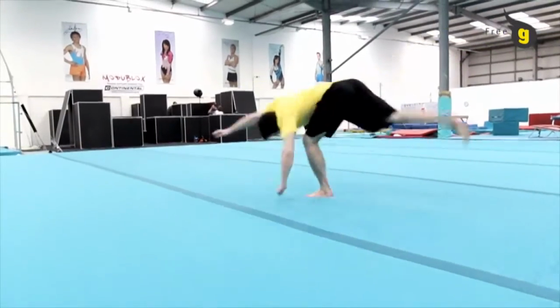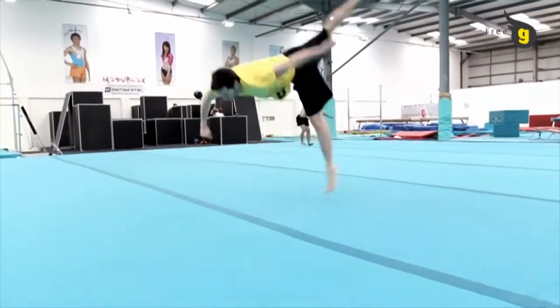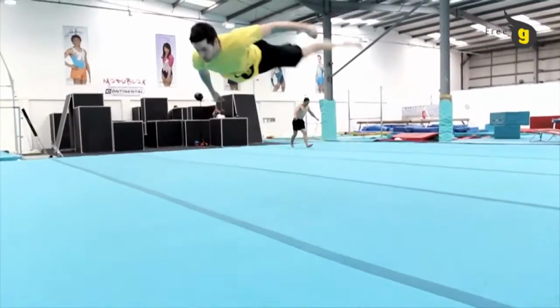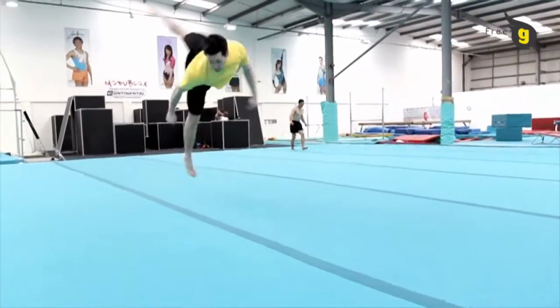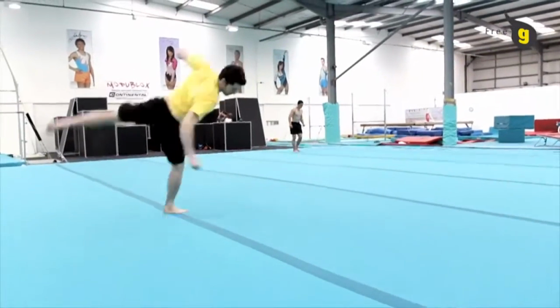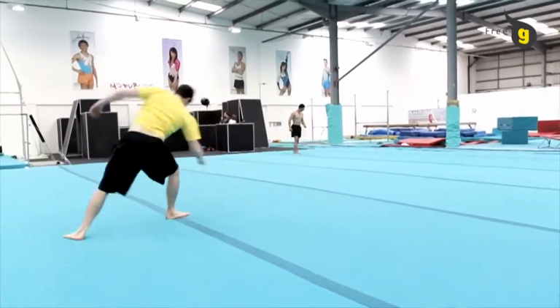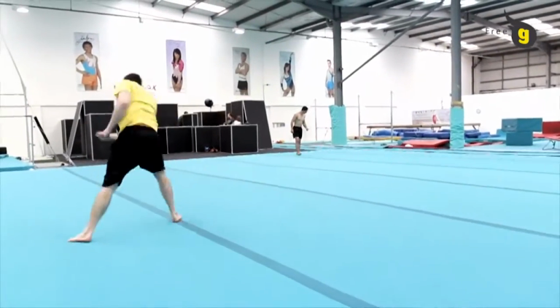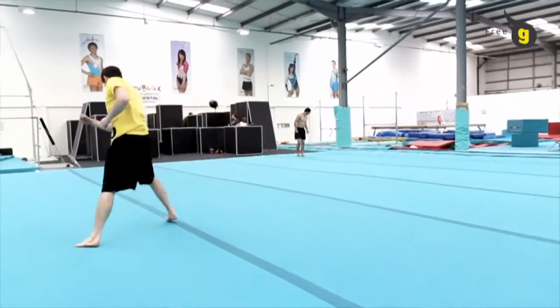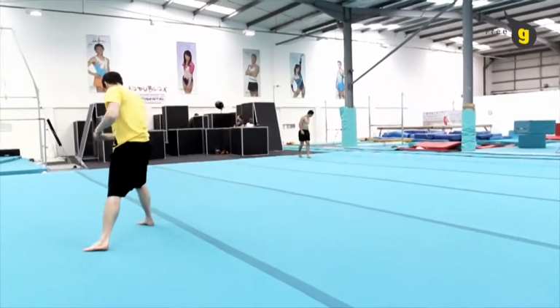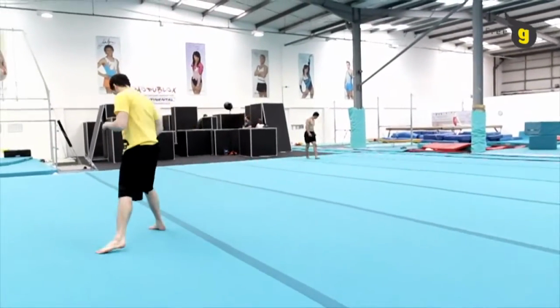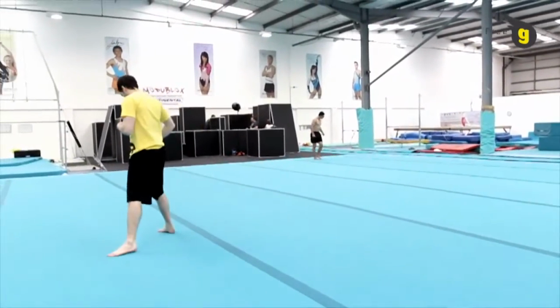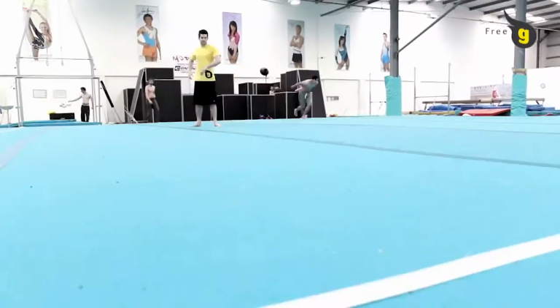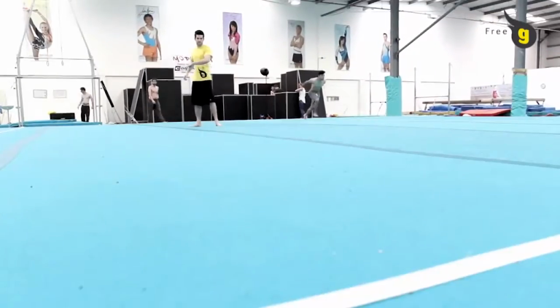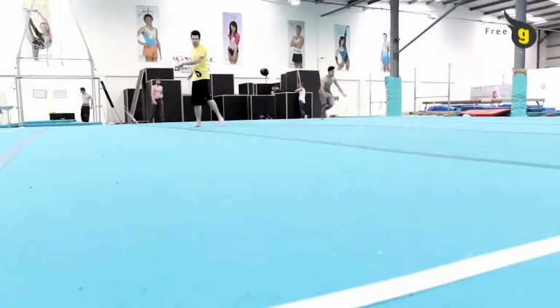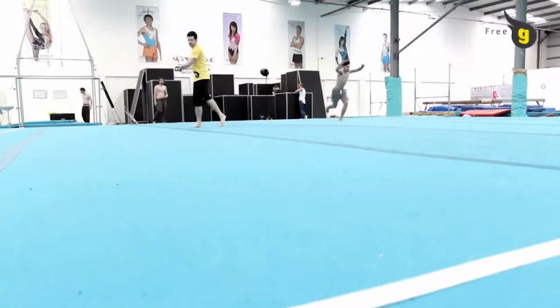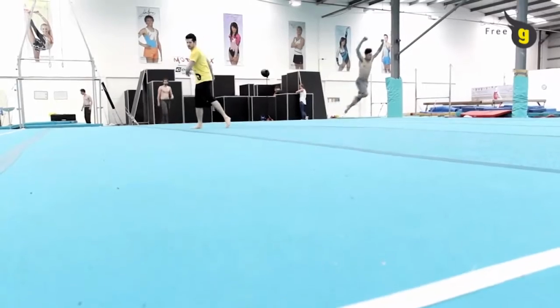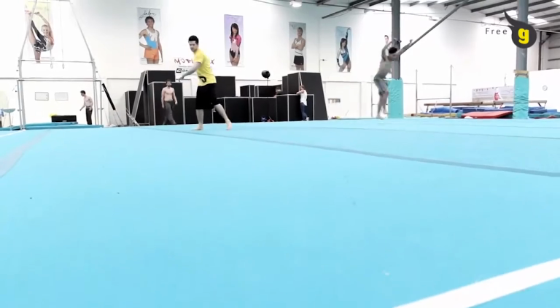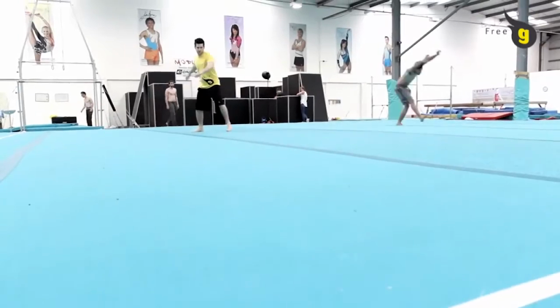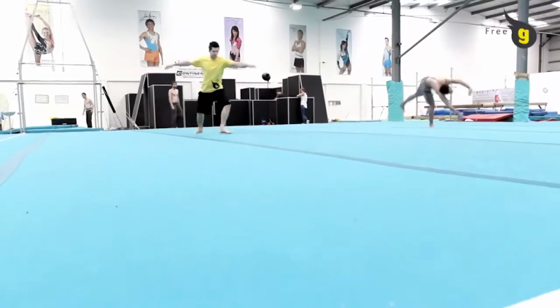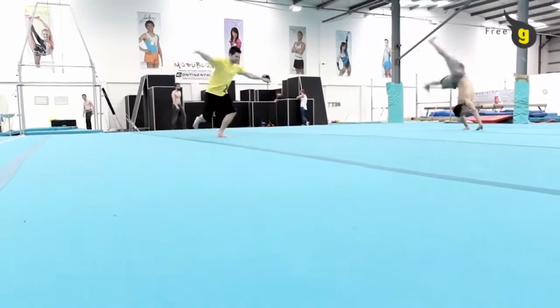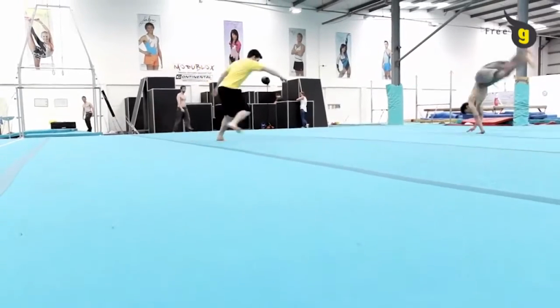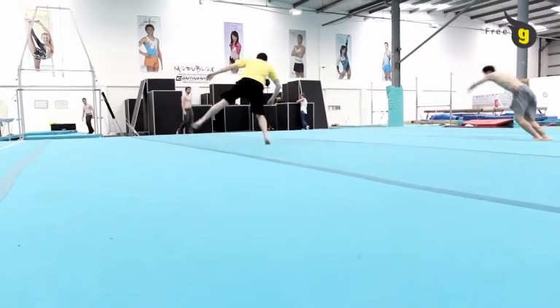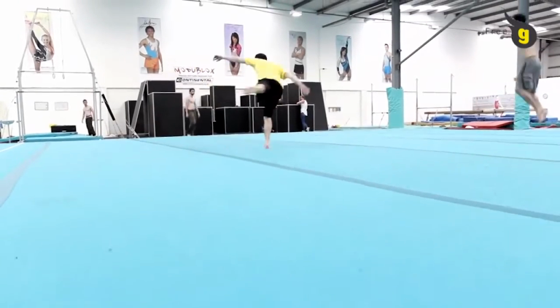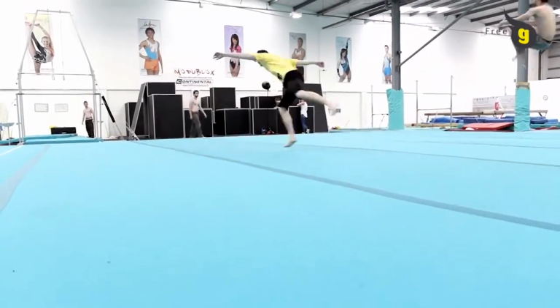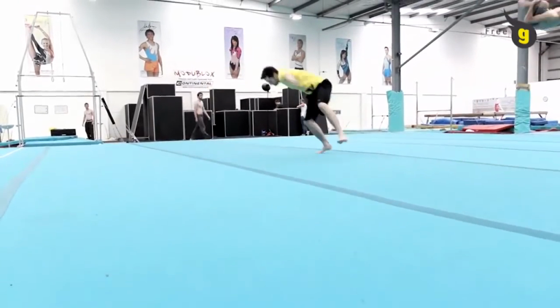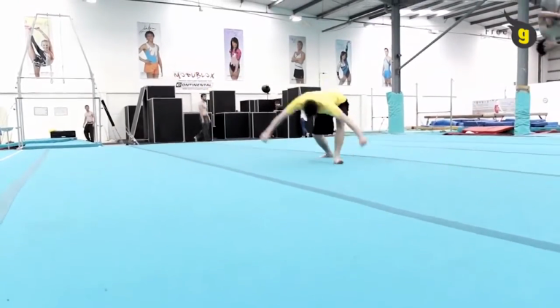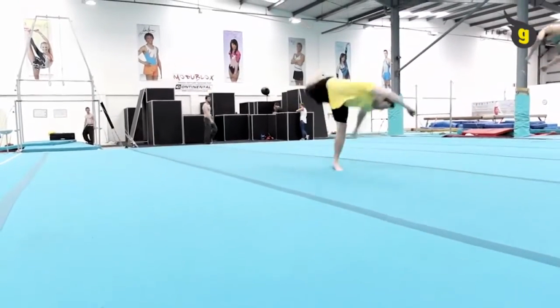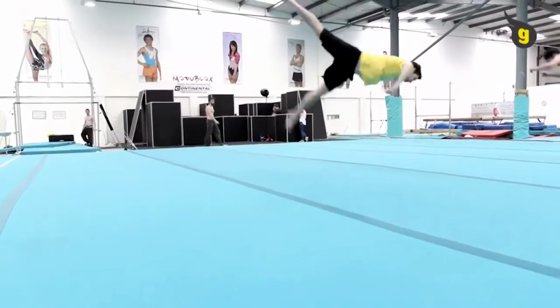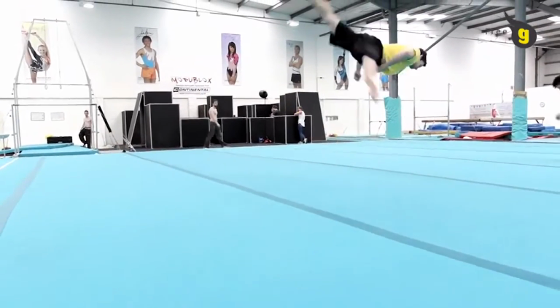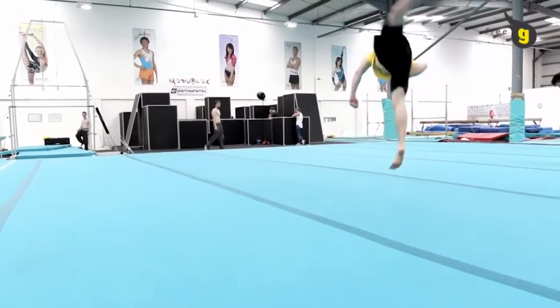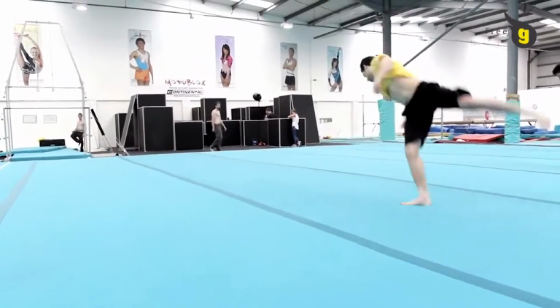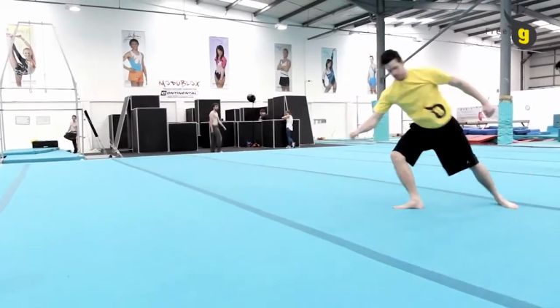Once your lead leg touches the floor, you should rotate the trailing leg backwards to perform the final turn.